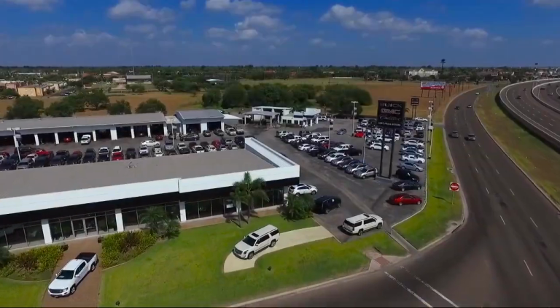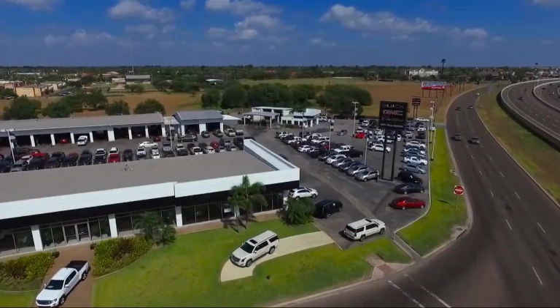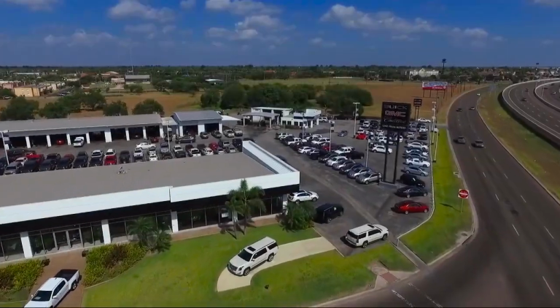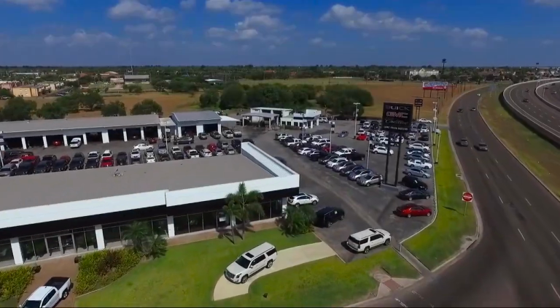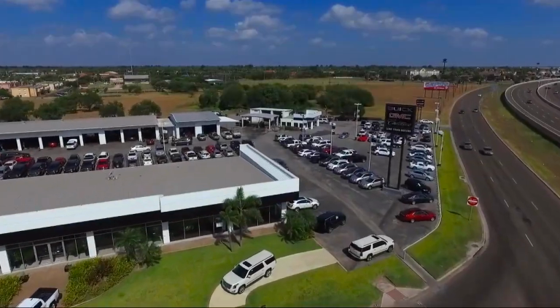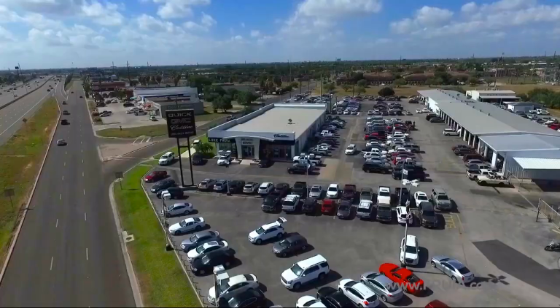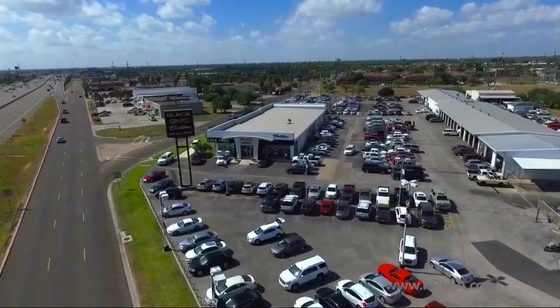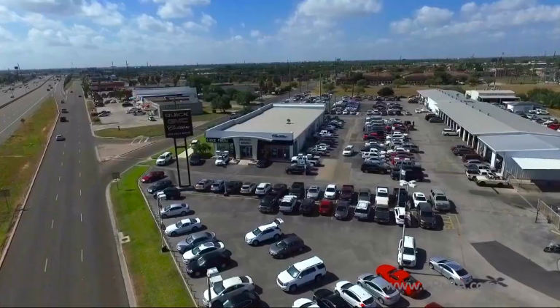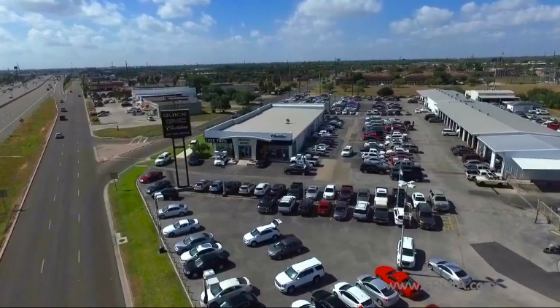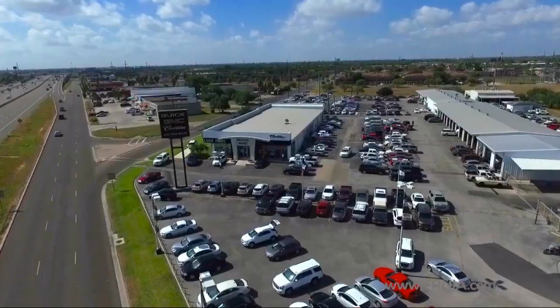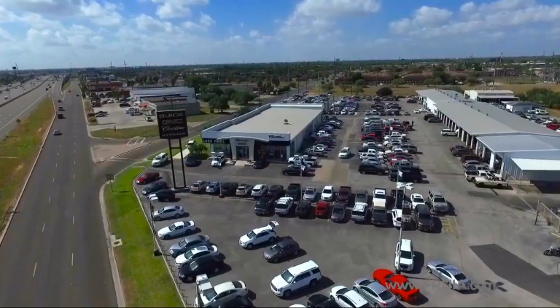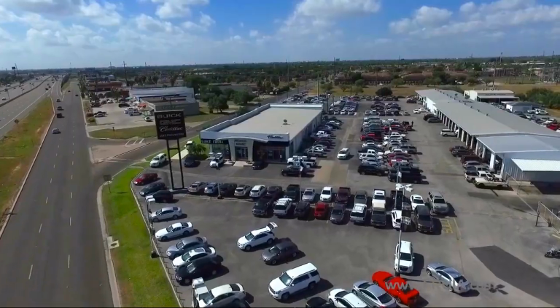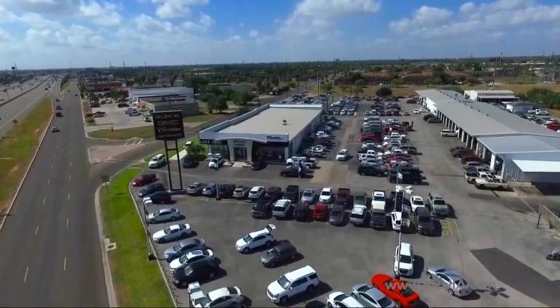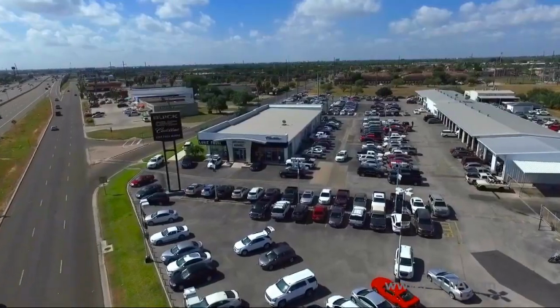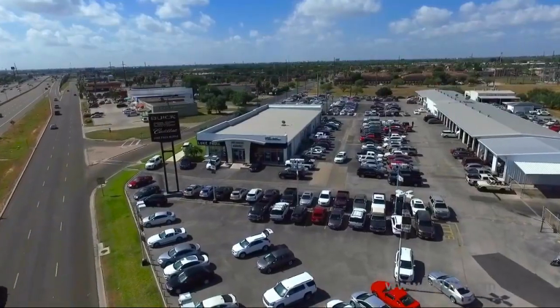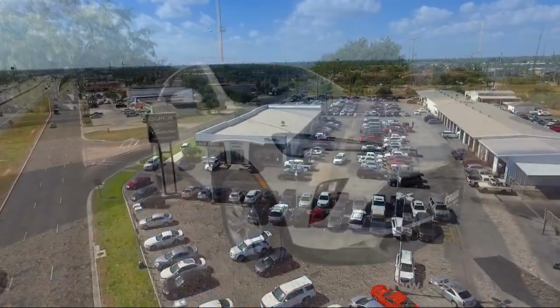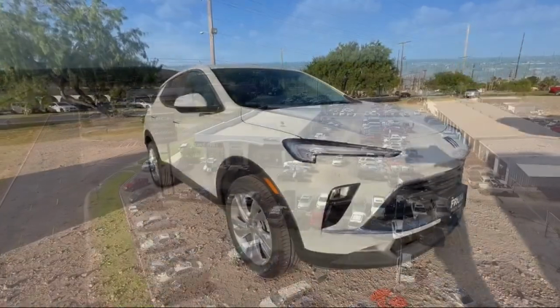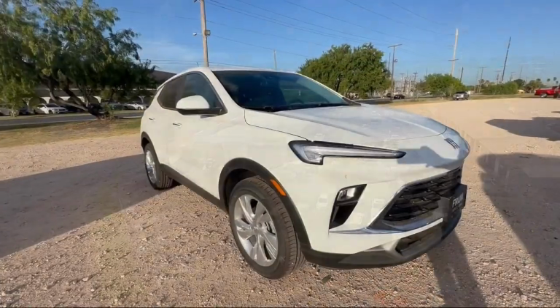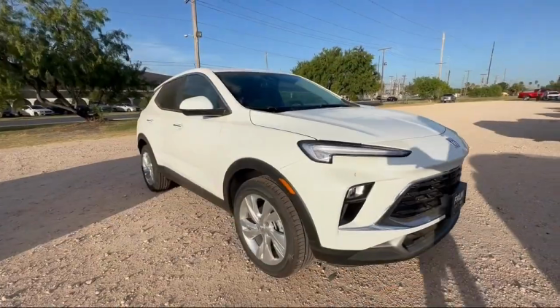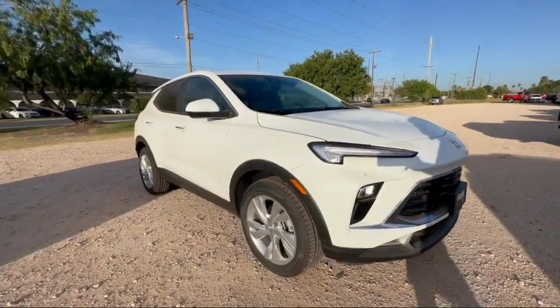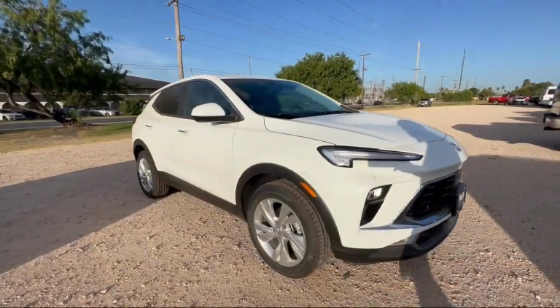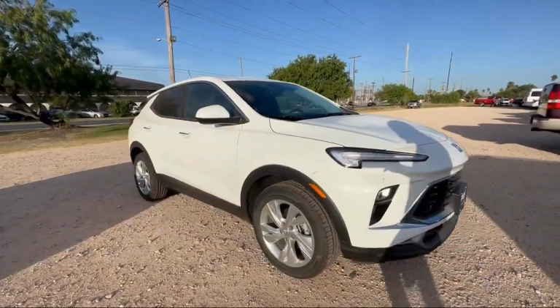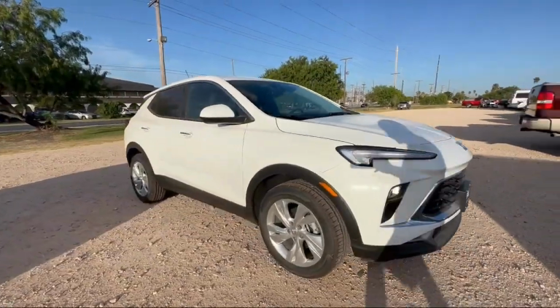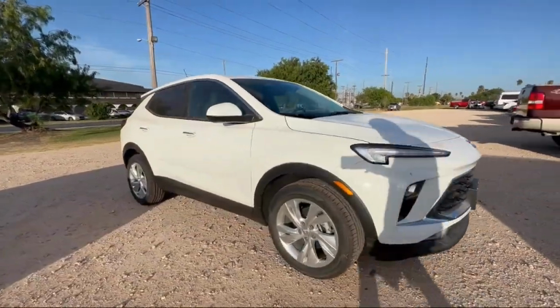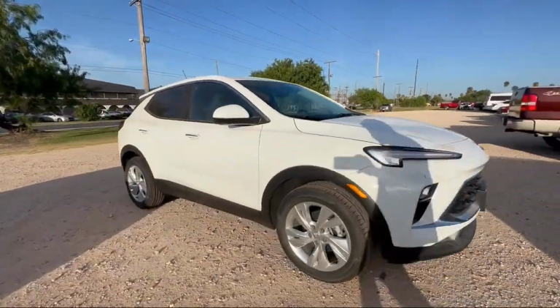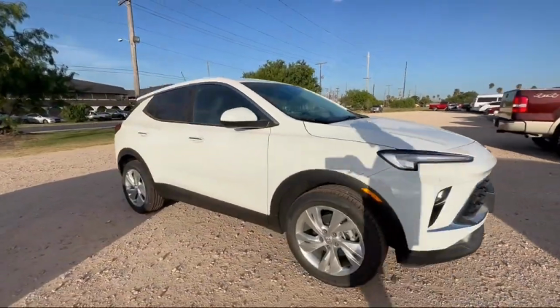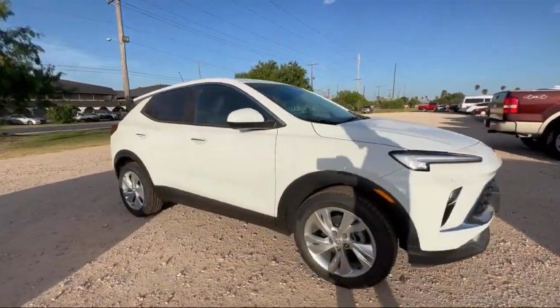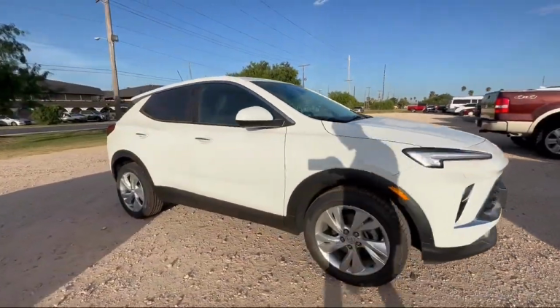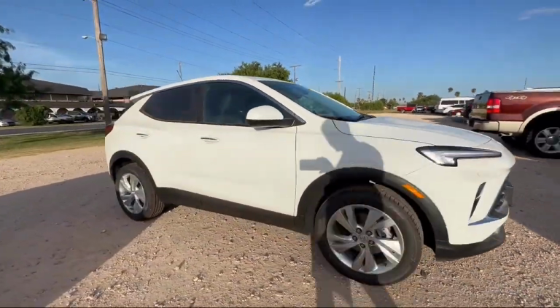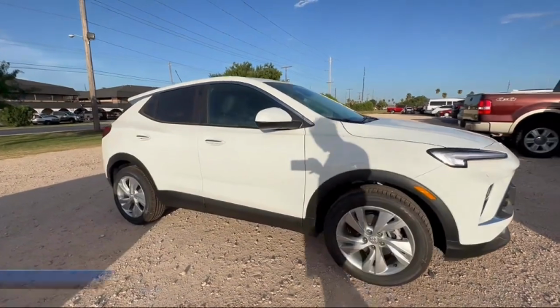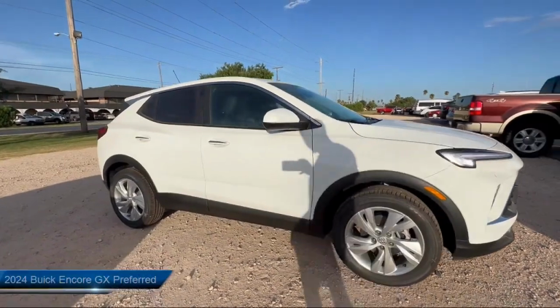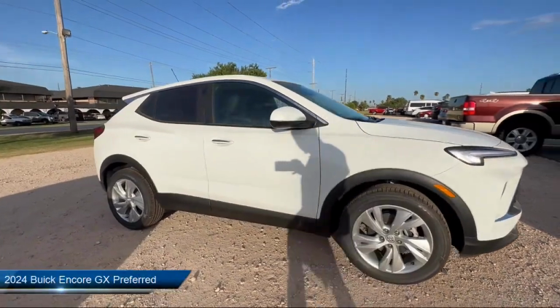Welcome to Lucouia Motors, and here's a look at another one of our great vehicles from our inventory.